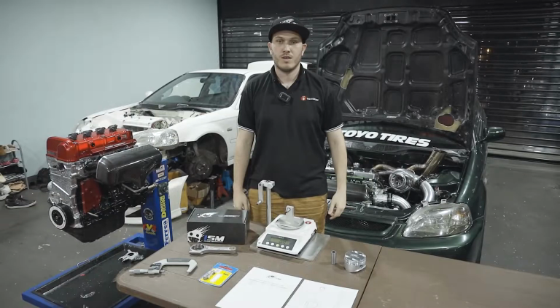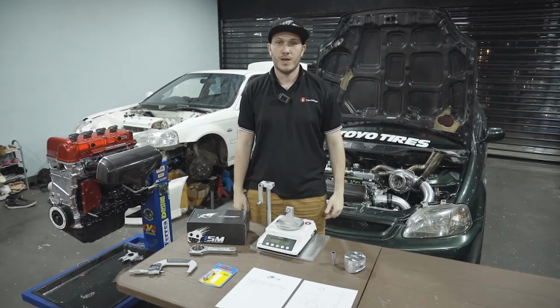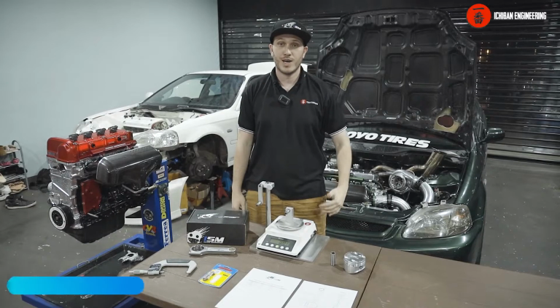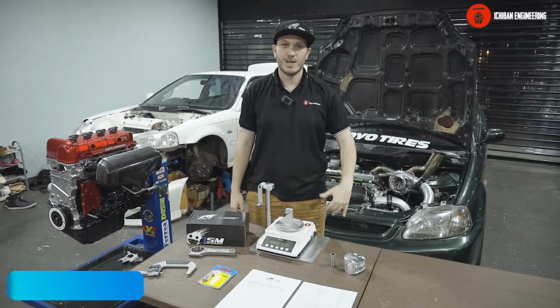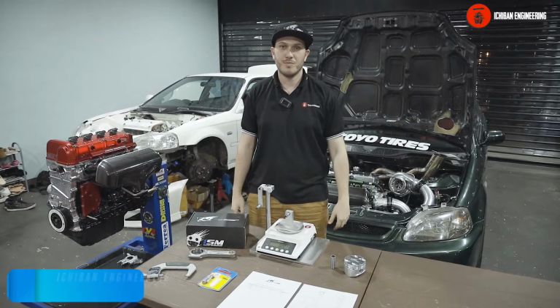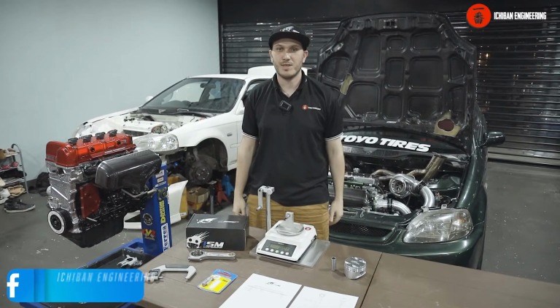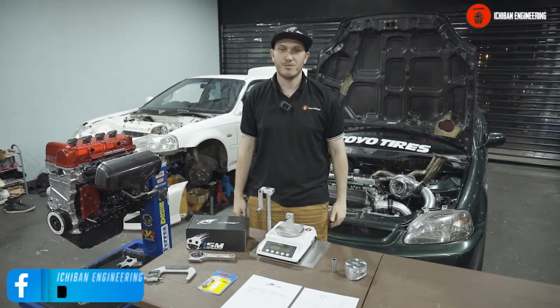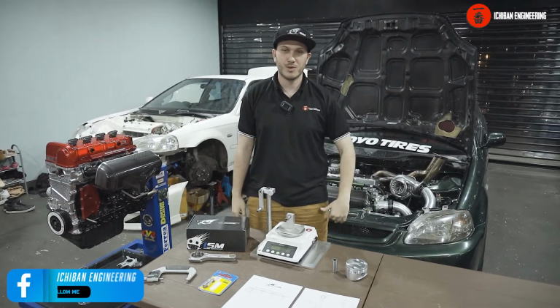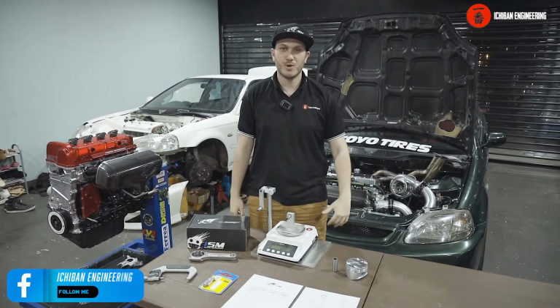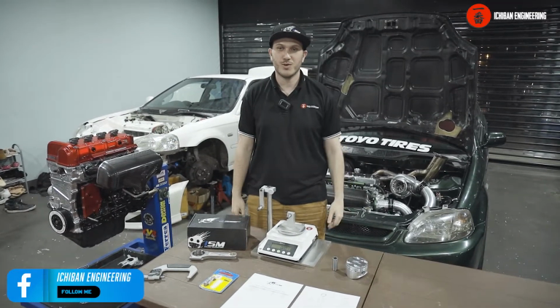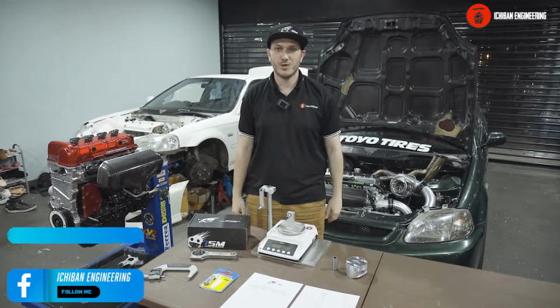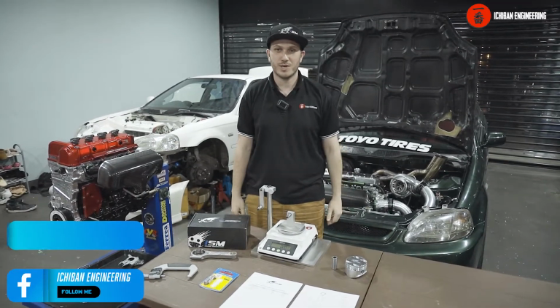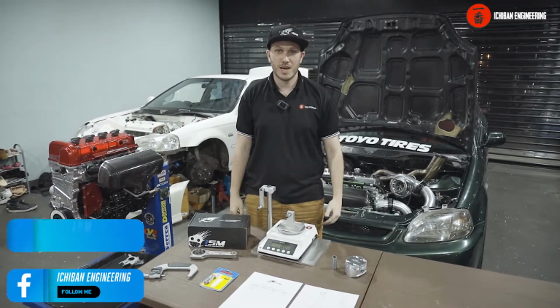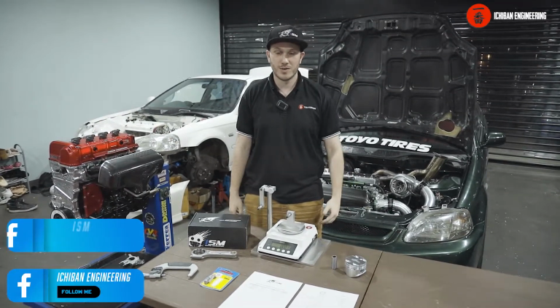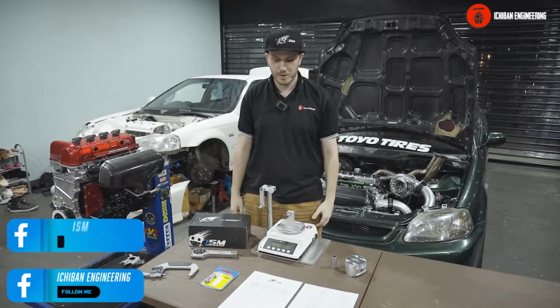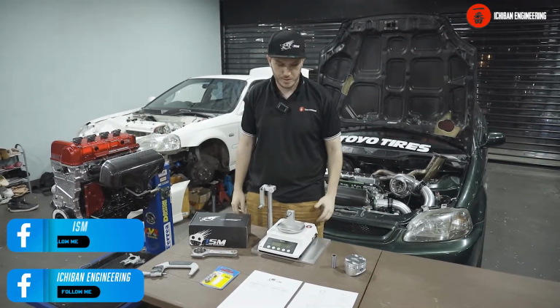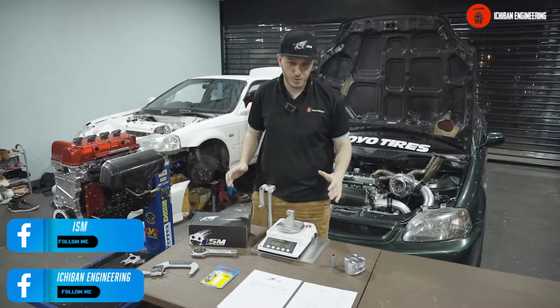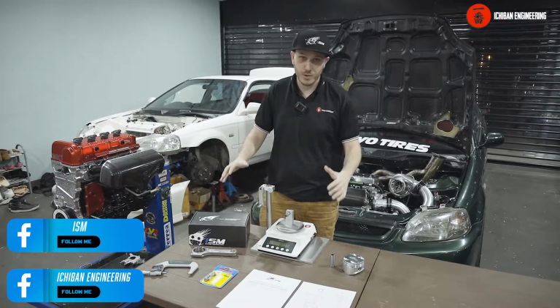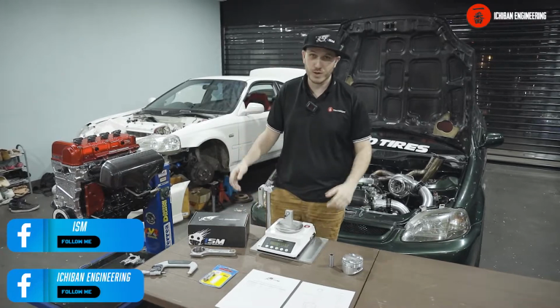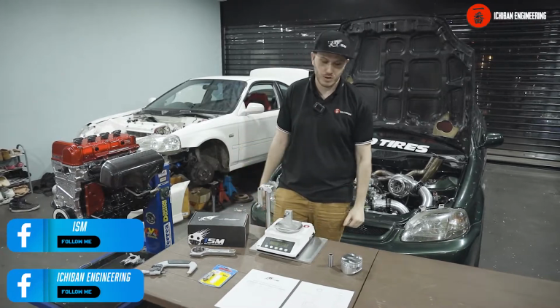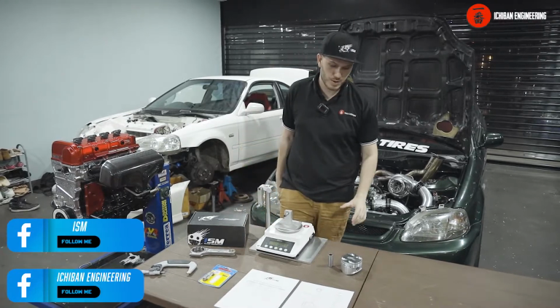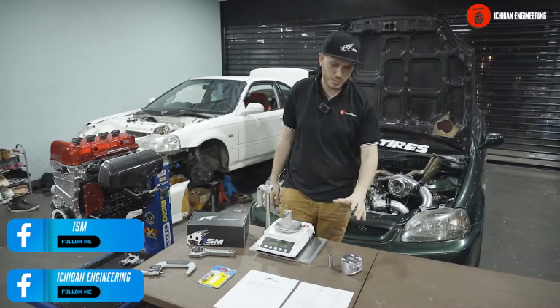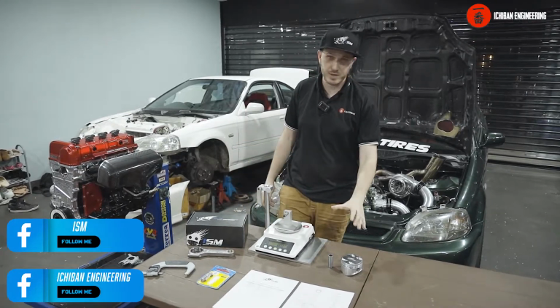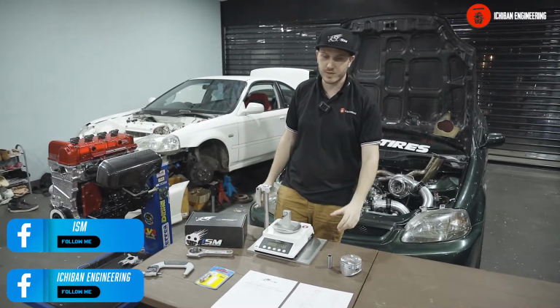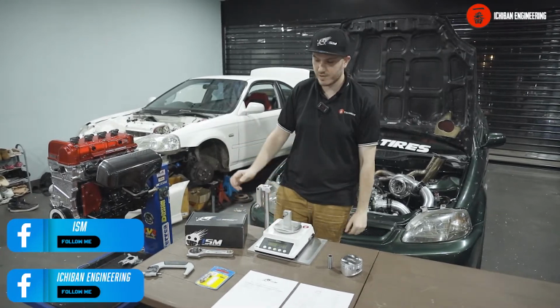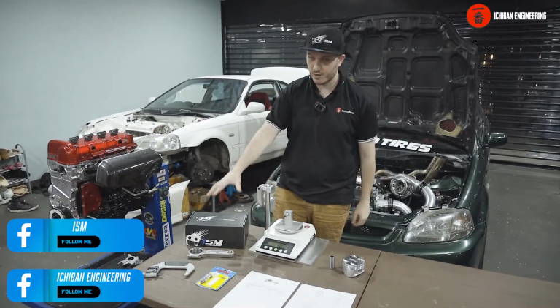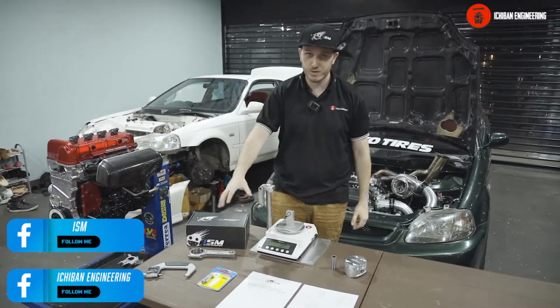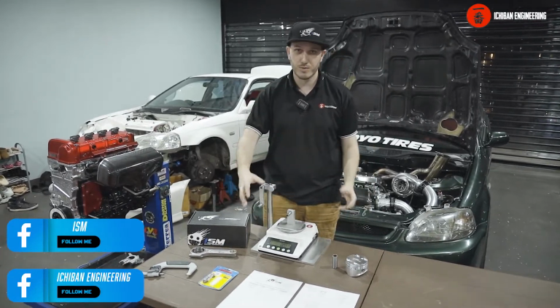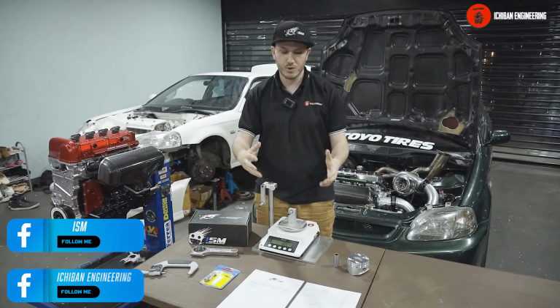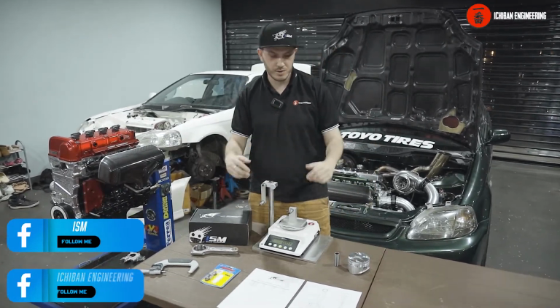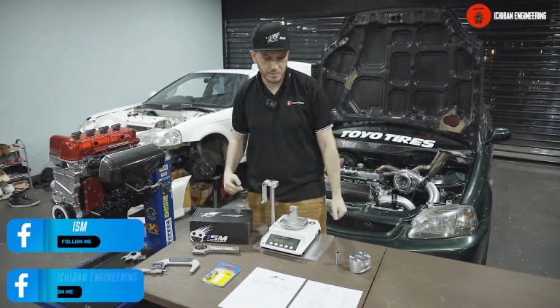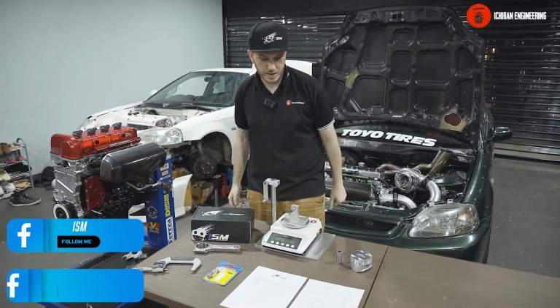Hey guys, I'm Ethan from Ichiban Engineering and ISM. Today we're going to talk about our pistons and rods that we currently make.